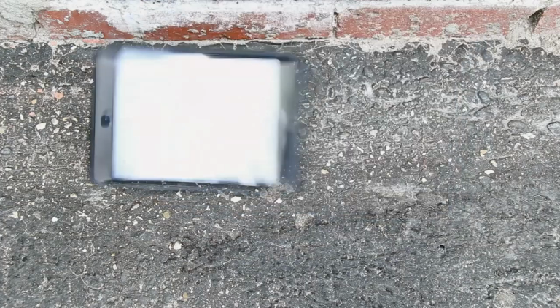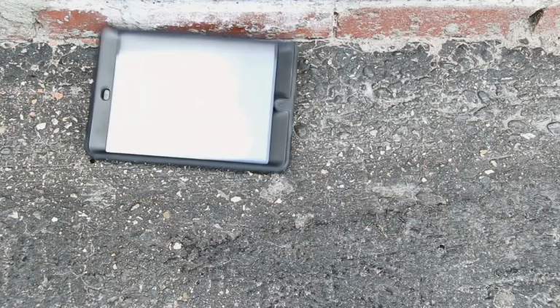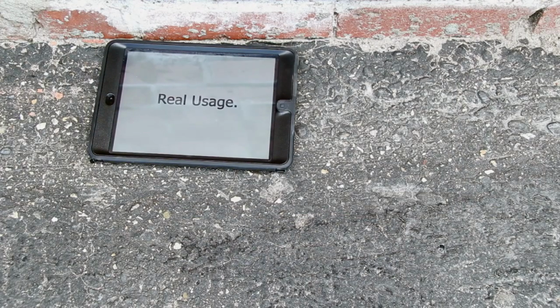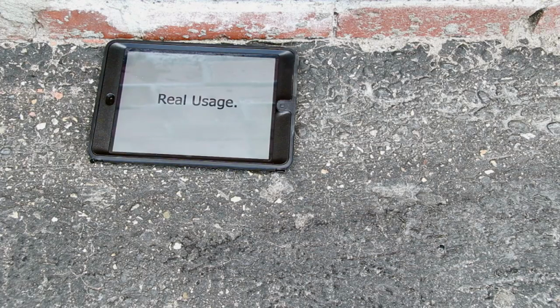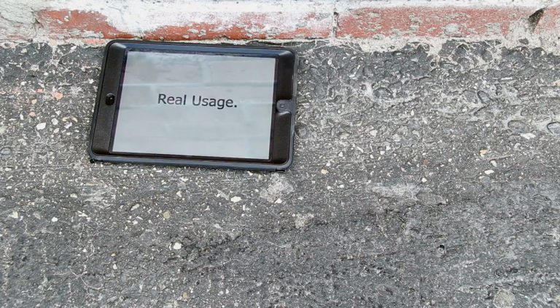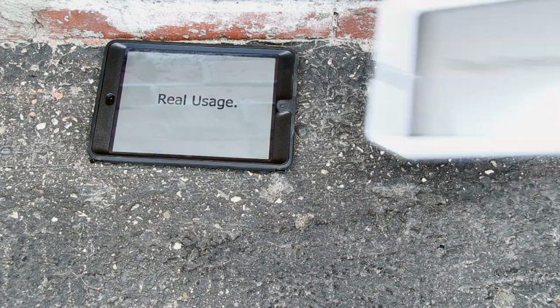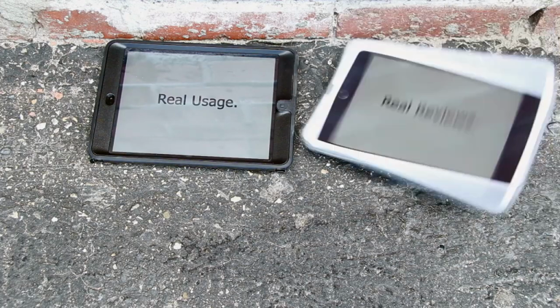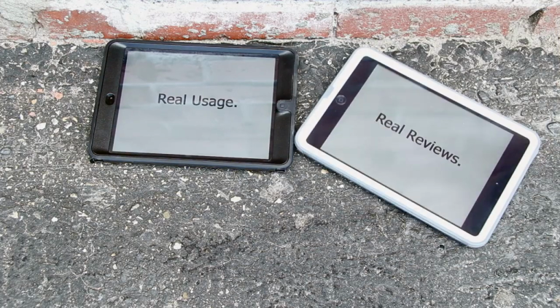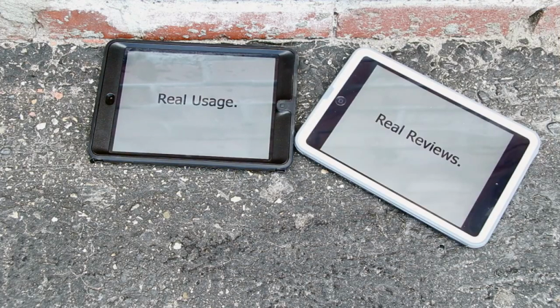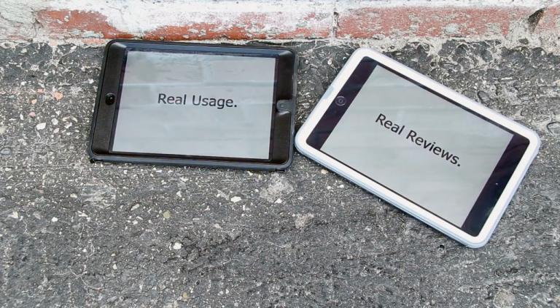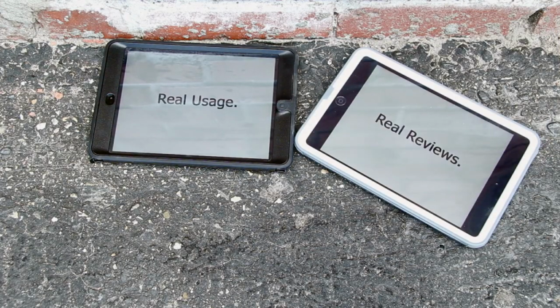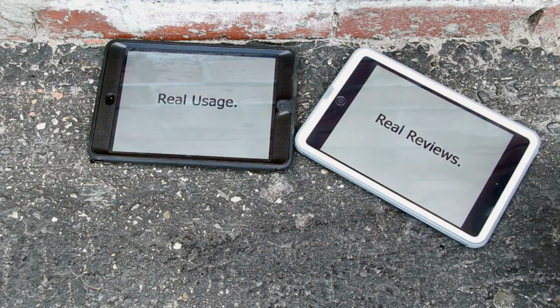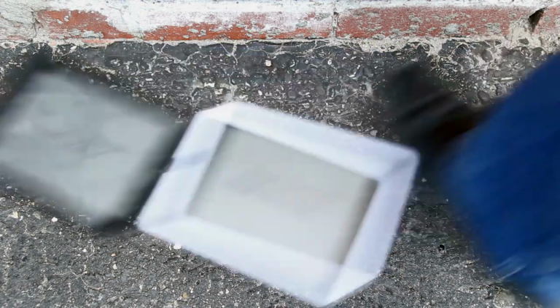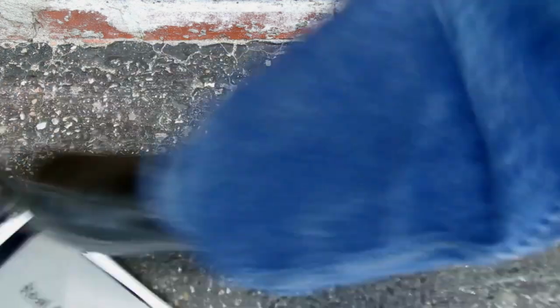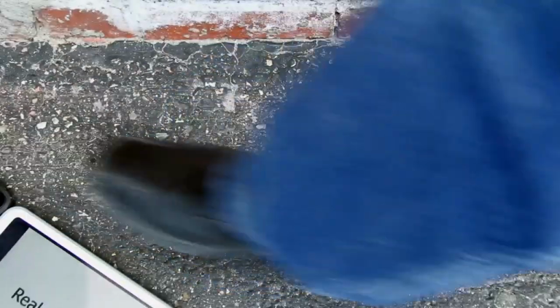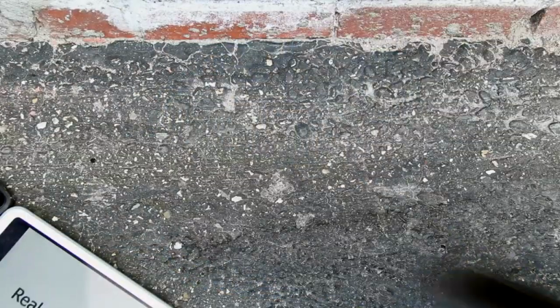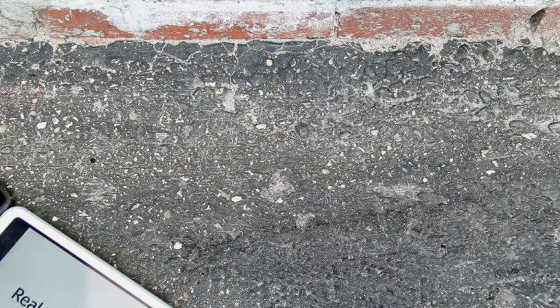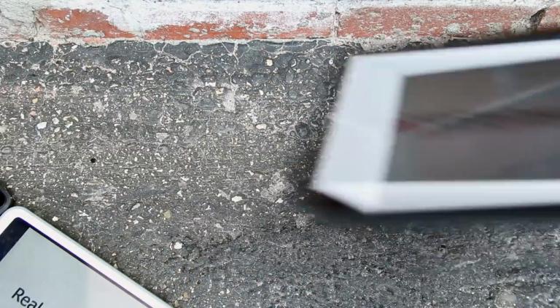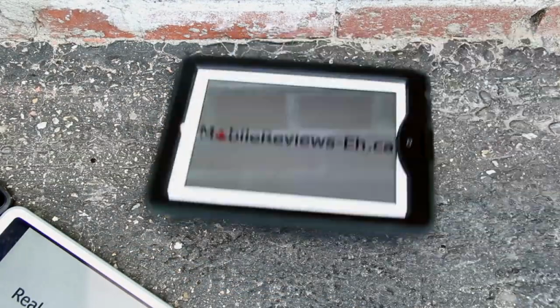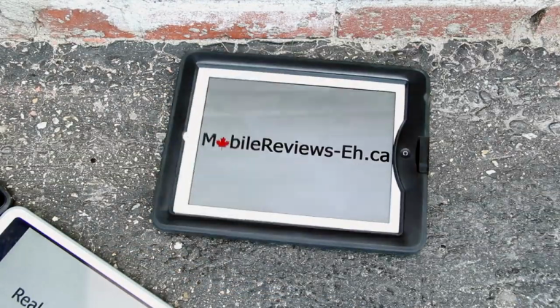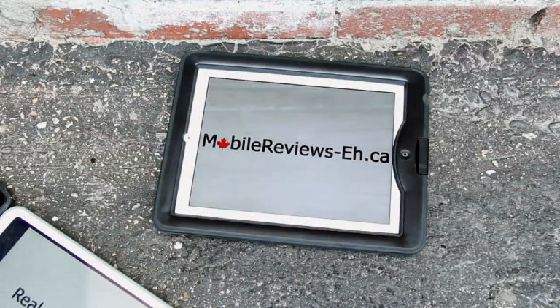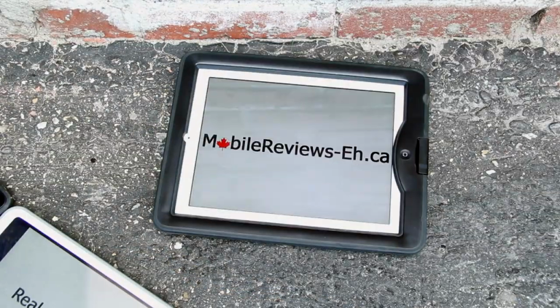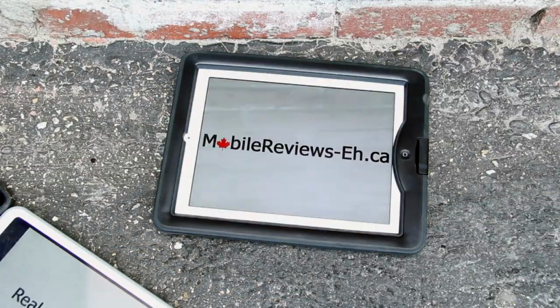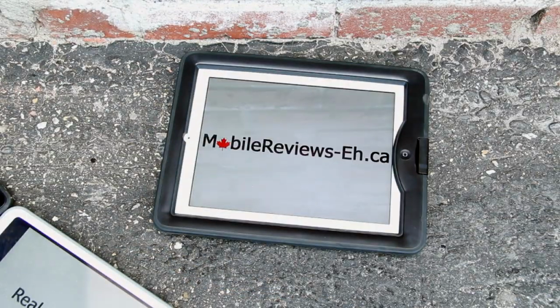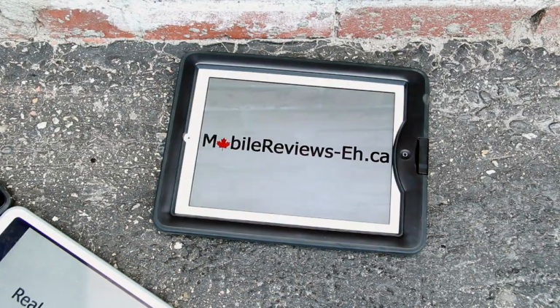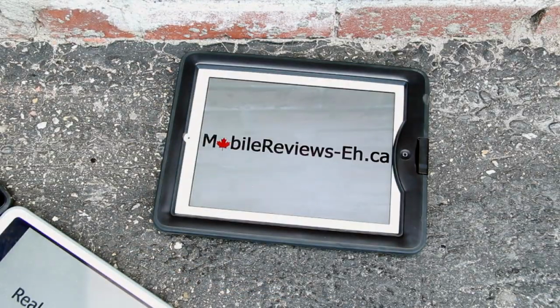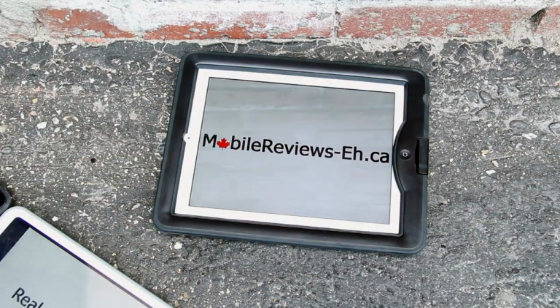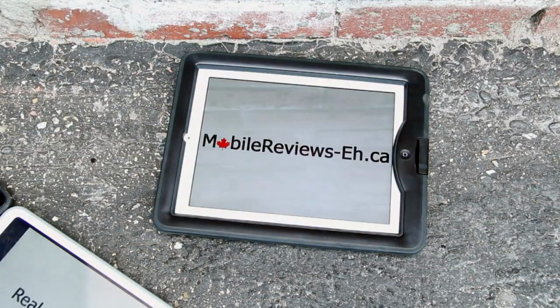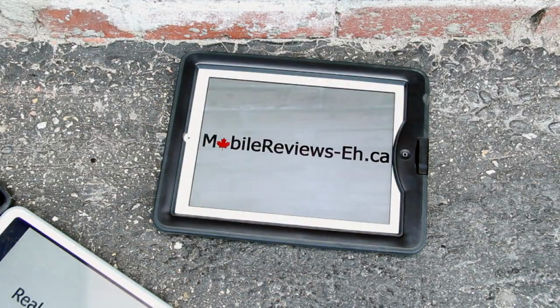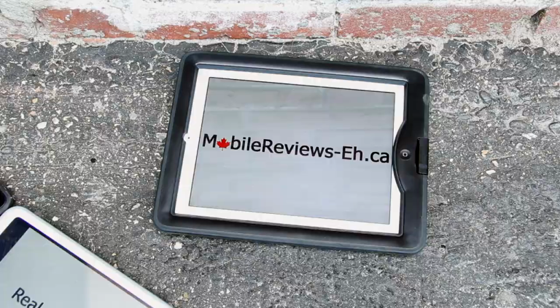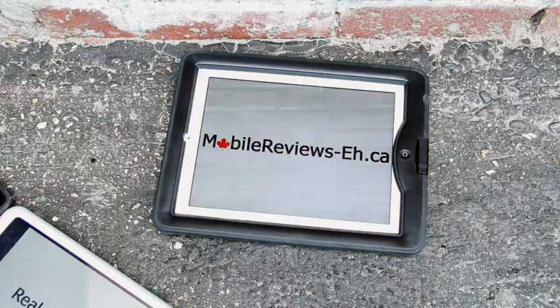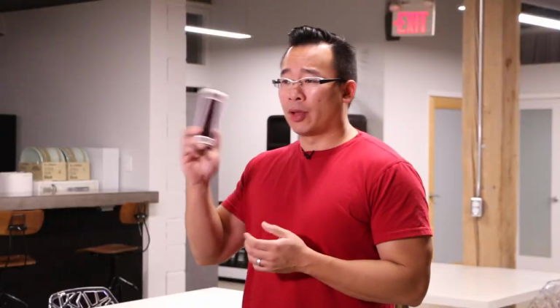Real usage, real reviews. MobileReviewsA.ca